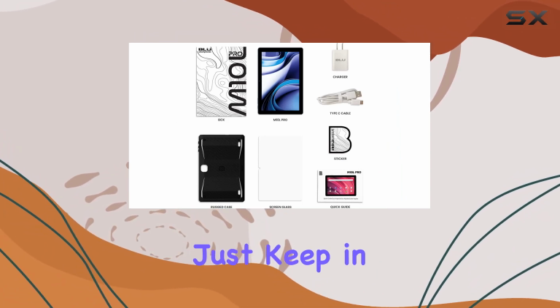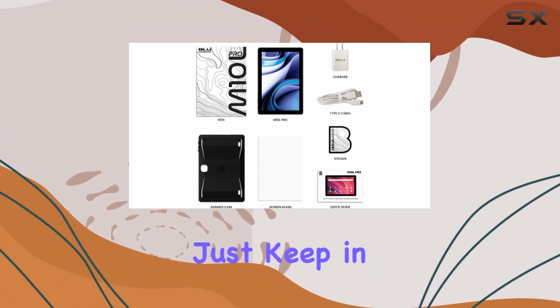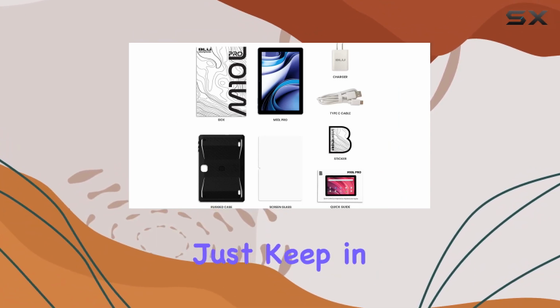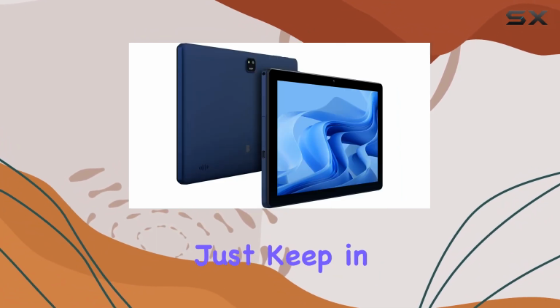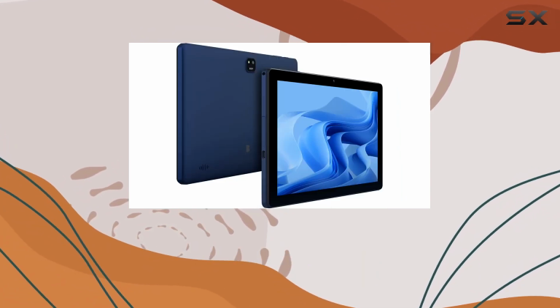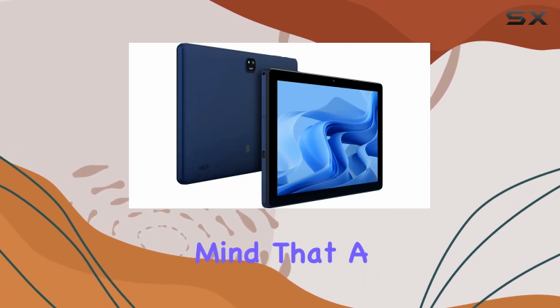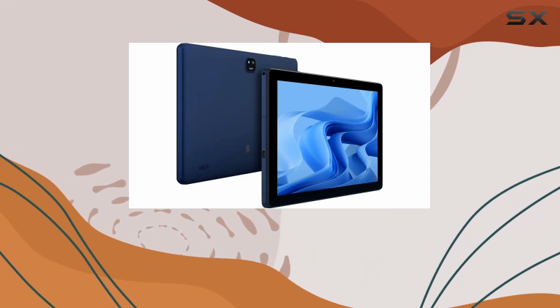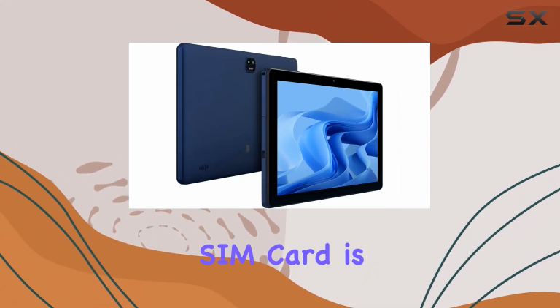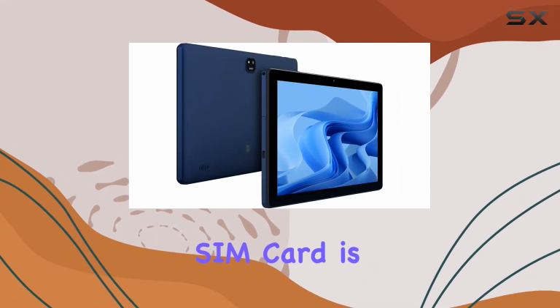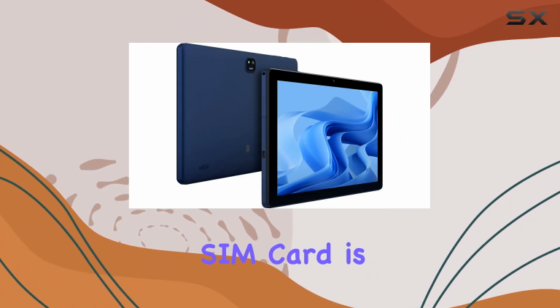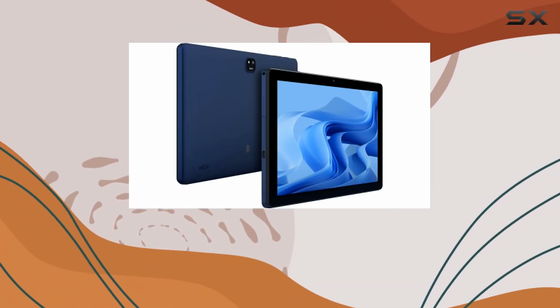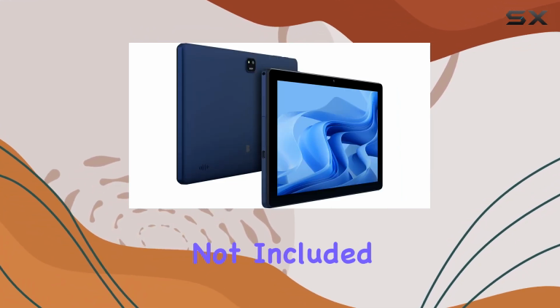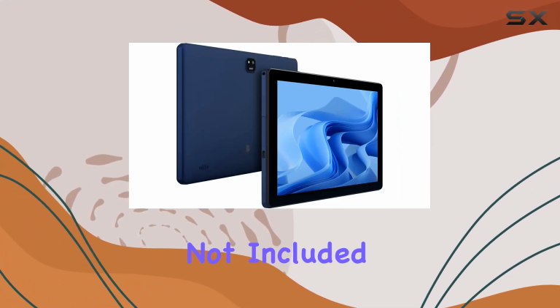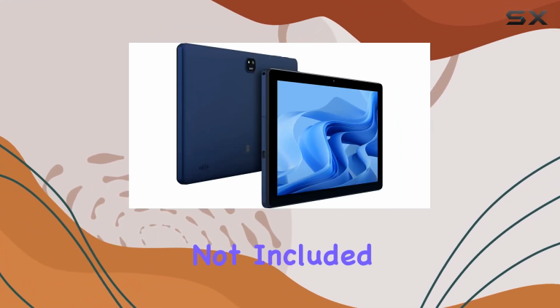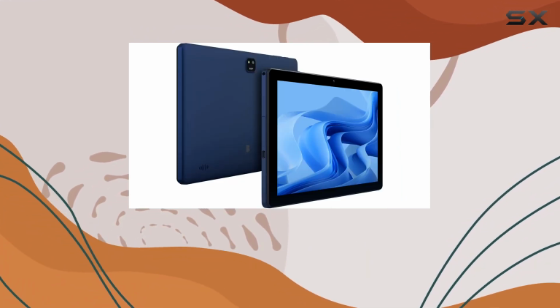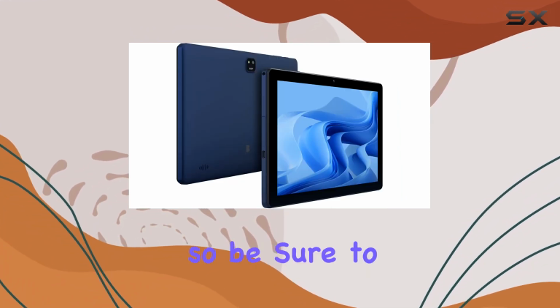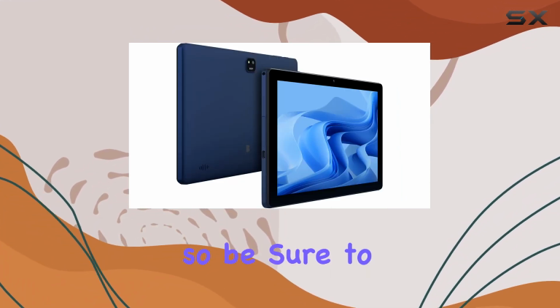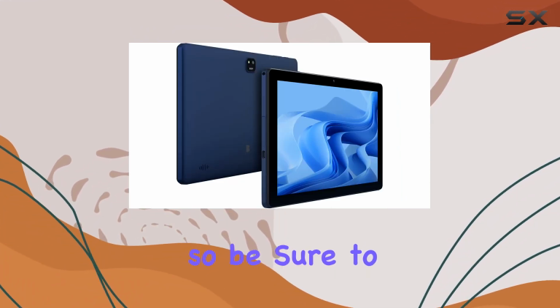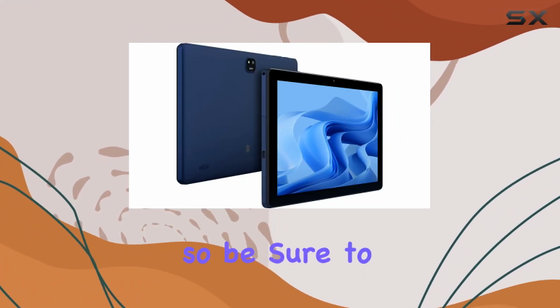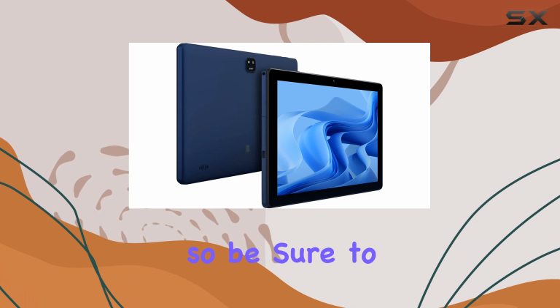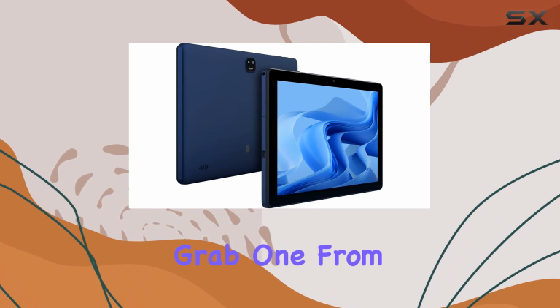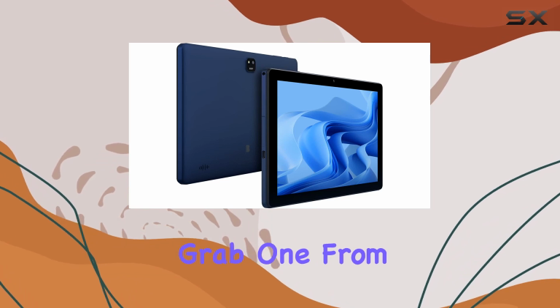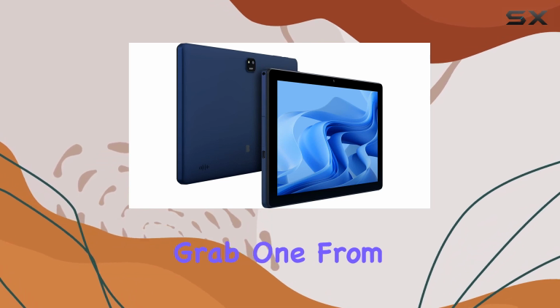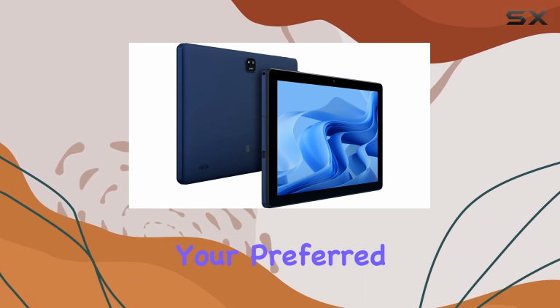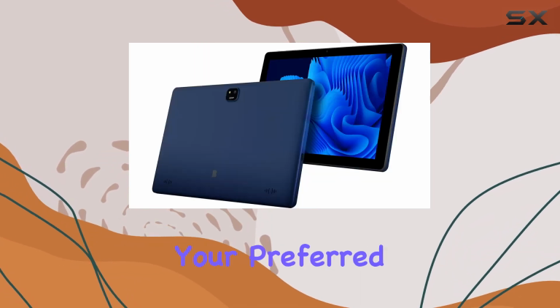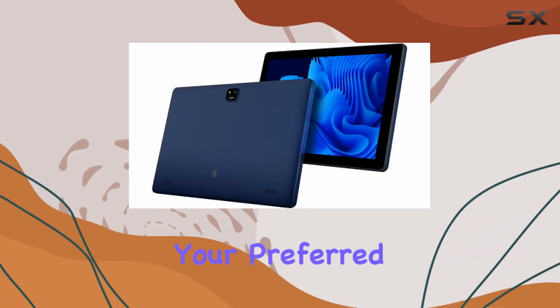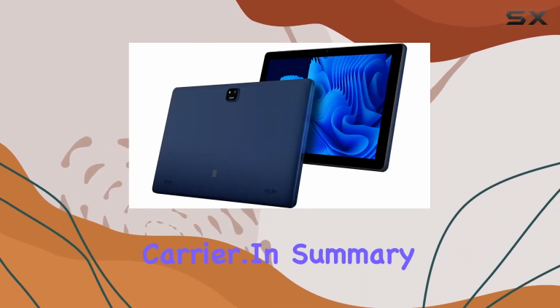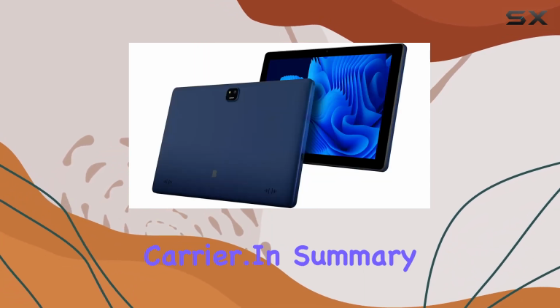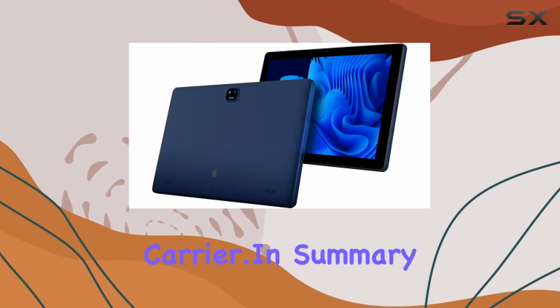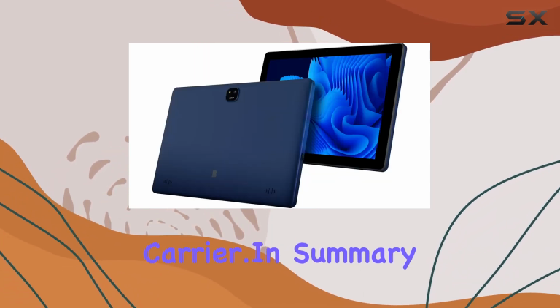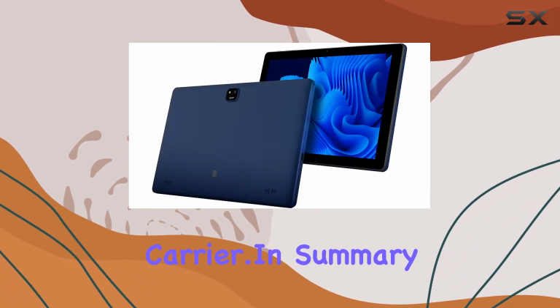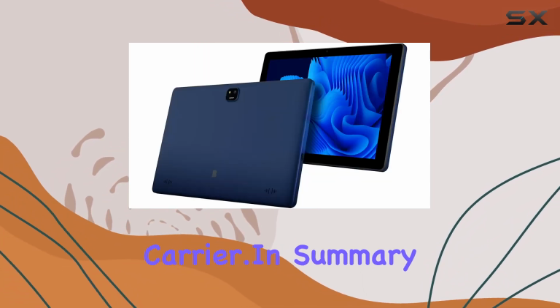Just keep in mind that a SIM card is not included, so be sure to grab one from your preferred carrier.